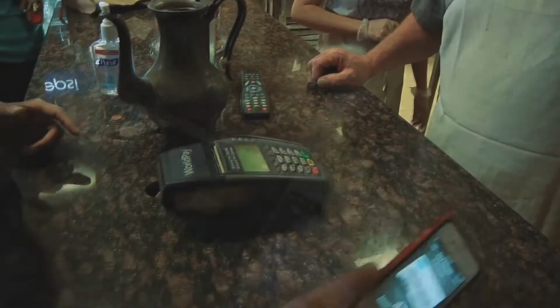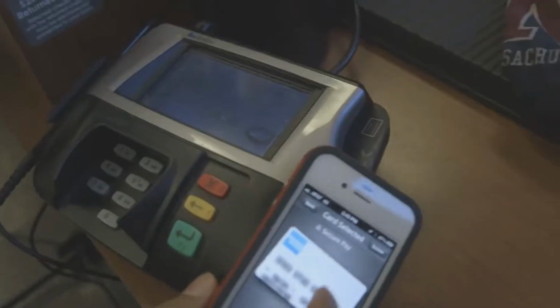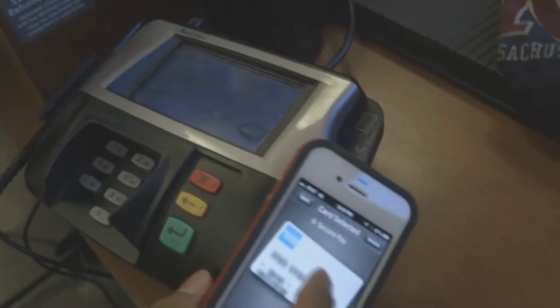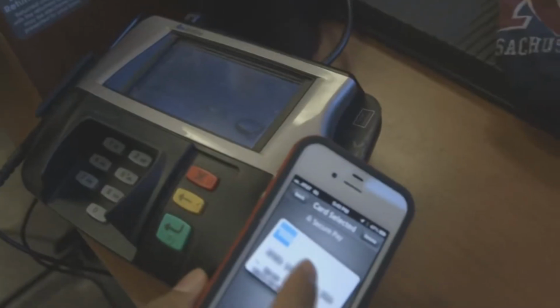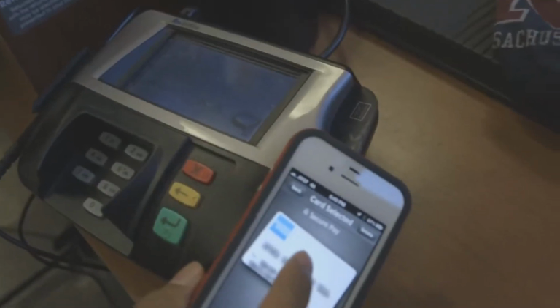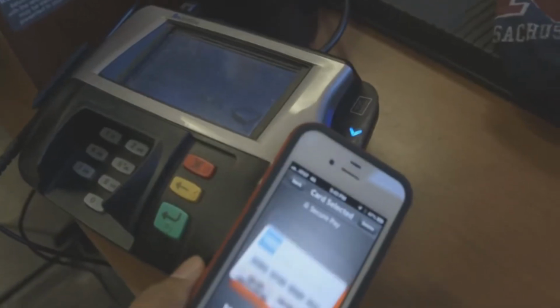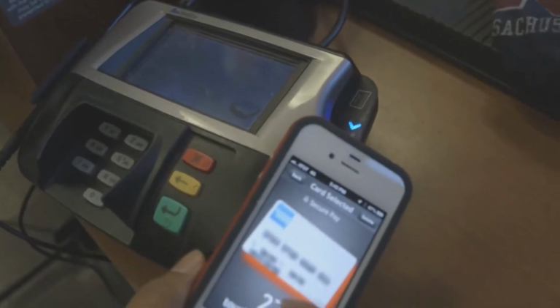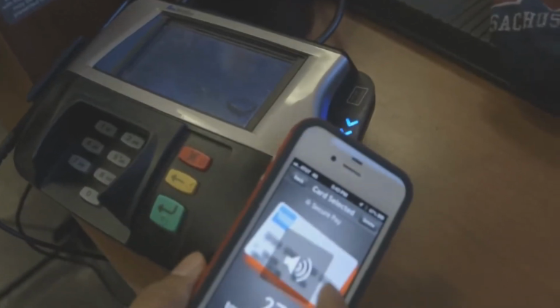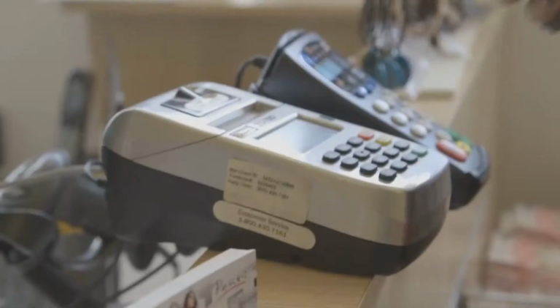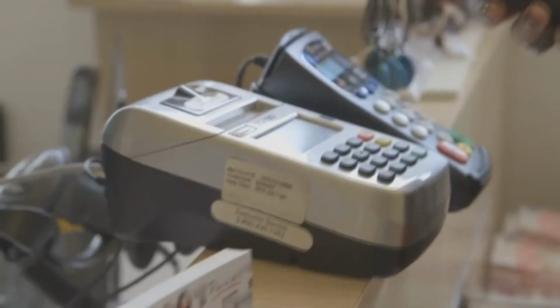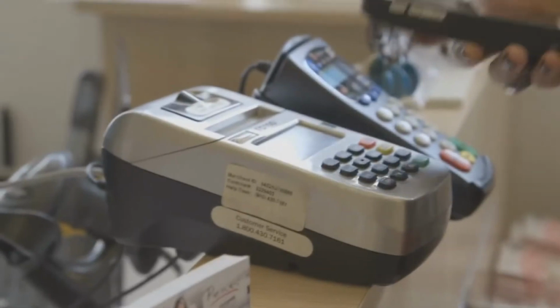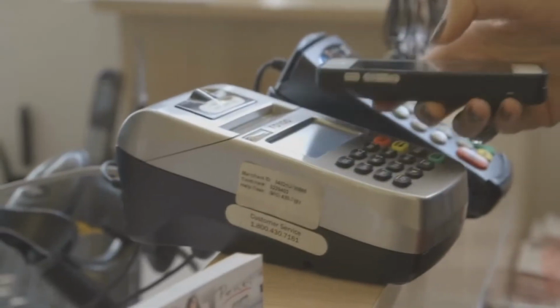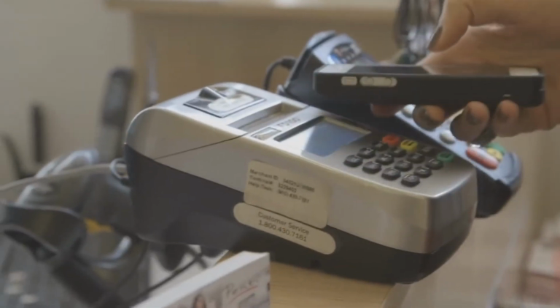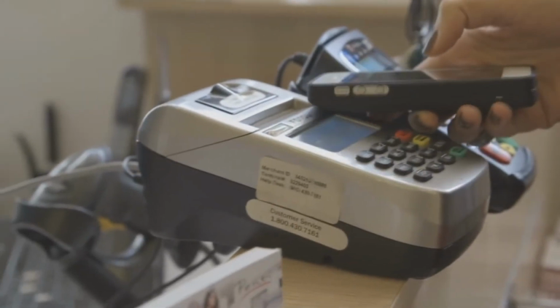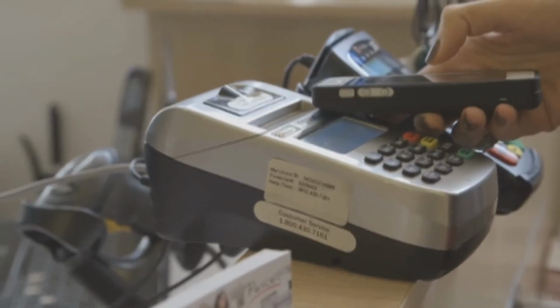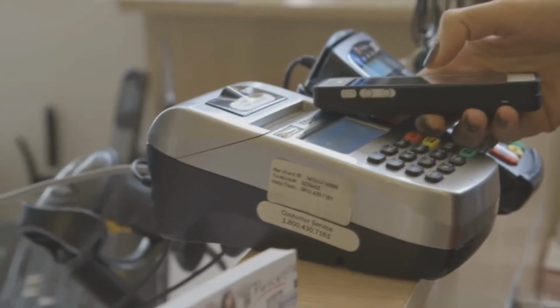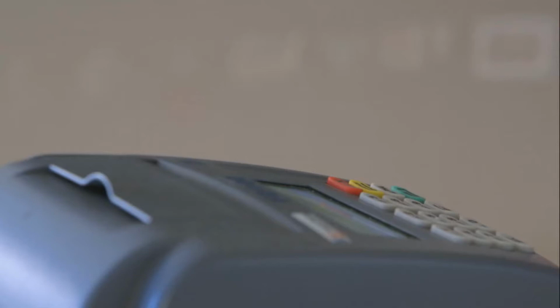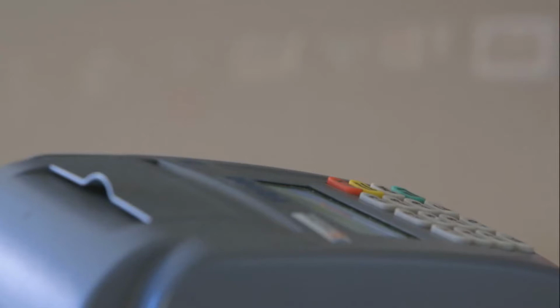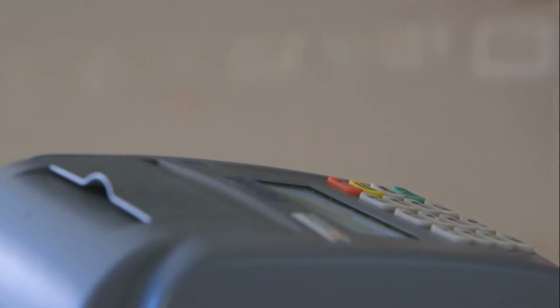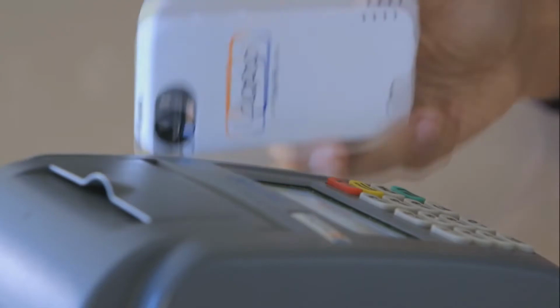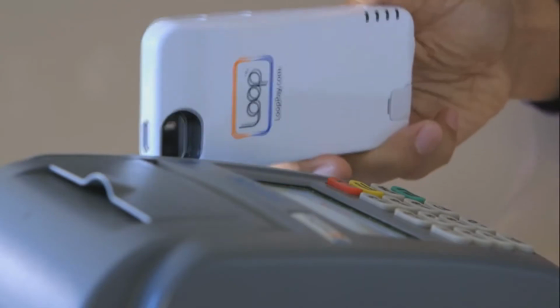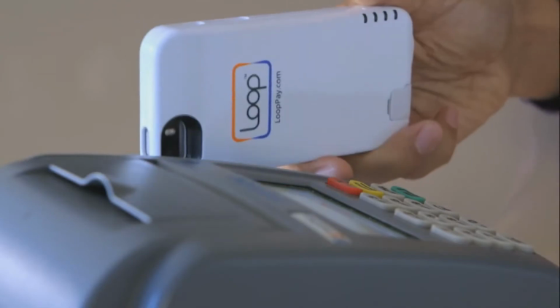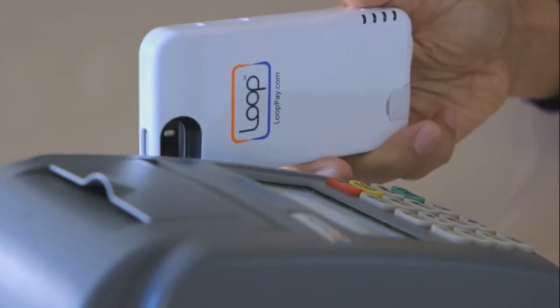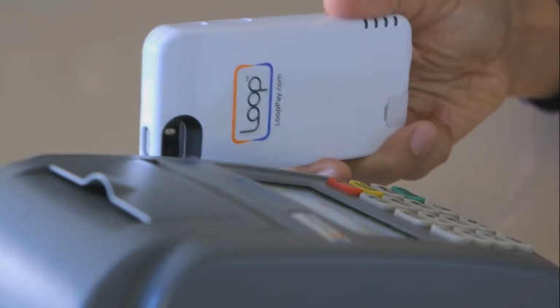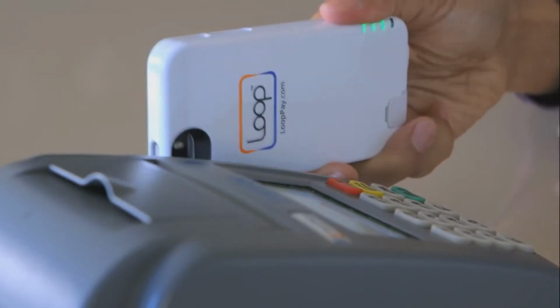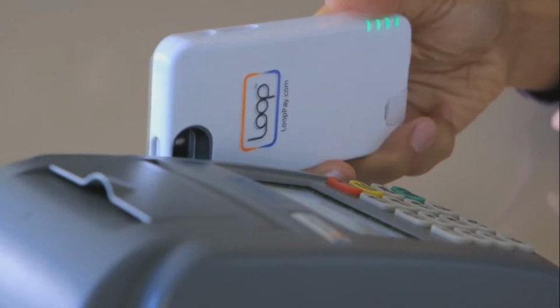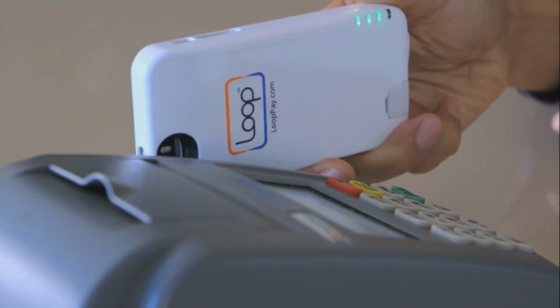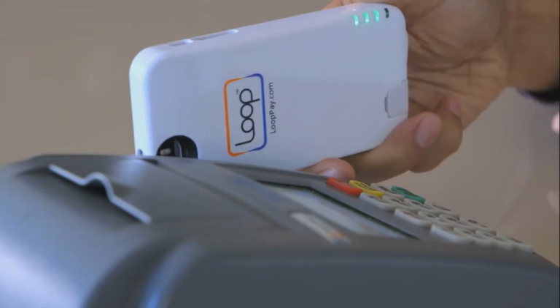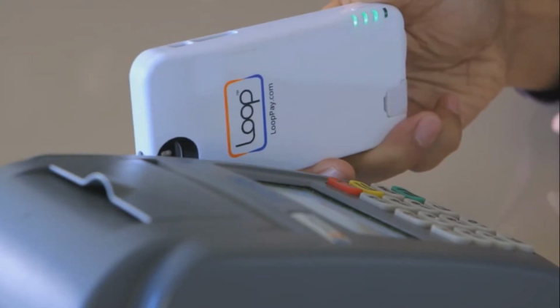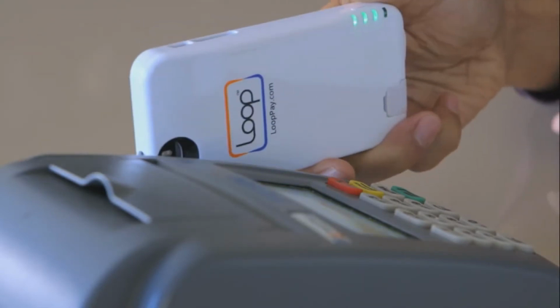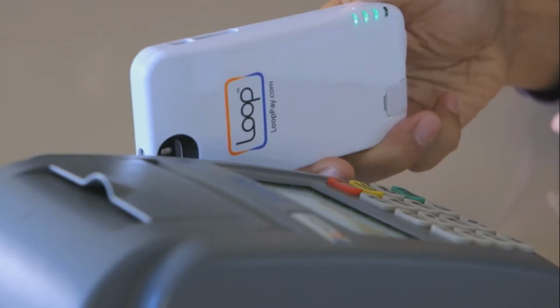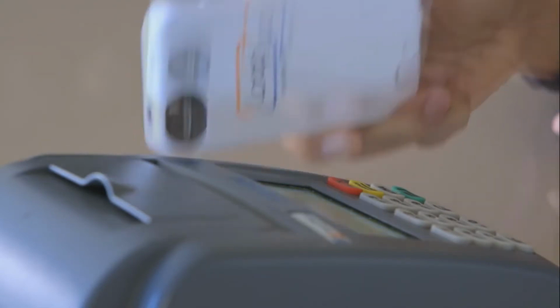Just place your LoopPay device right against where you normally swipe a card, press a button, and bam, you've made a payment.